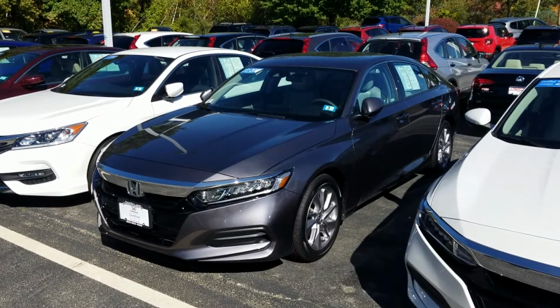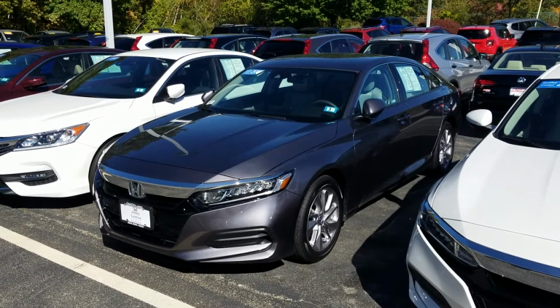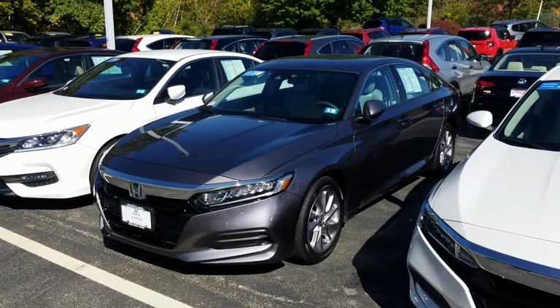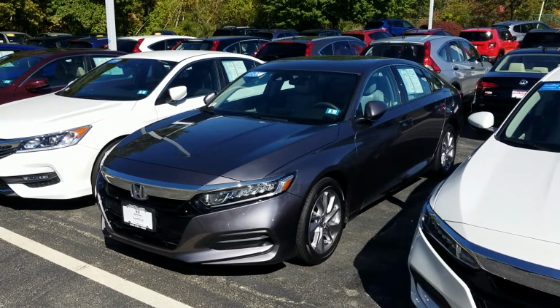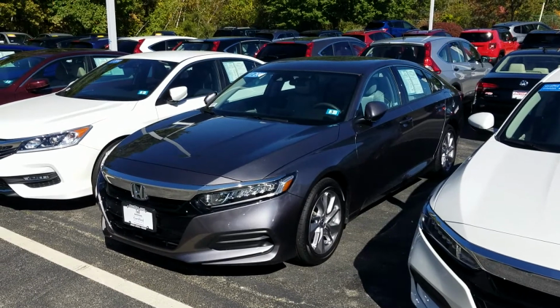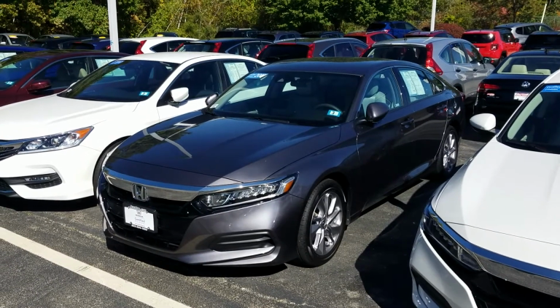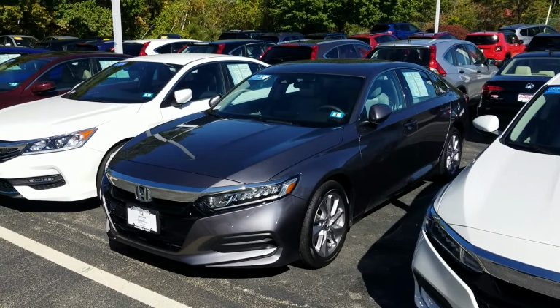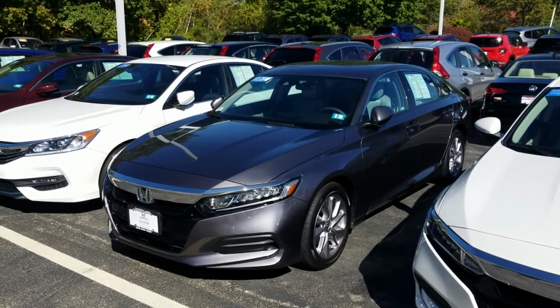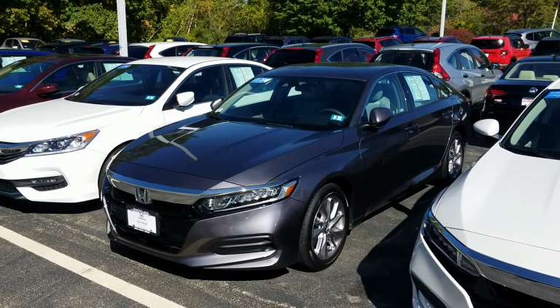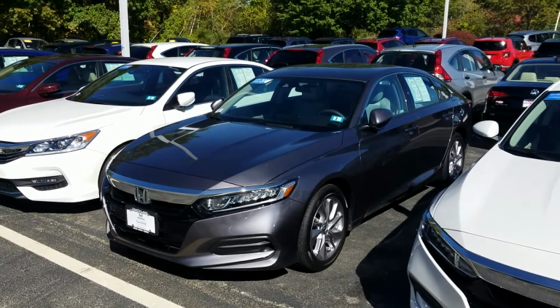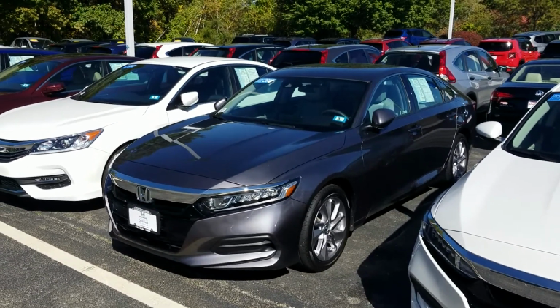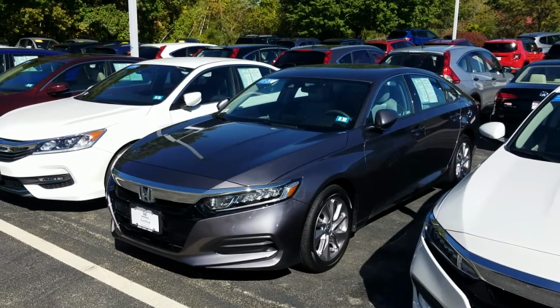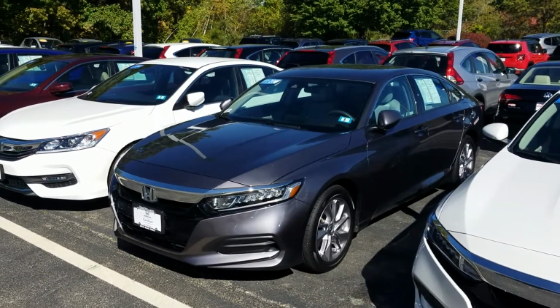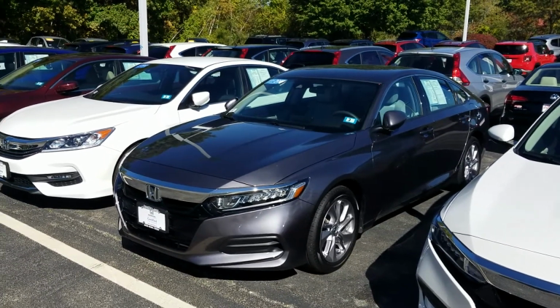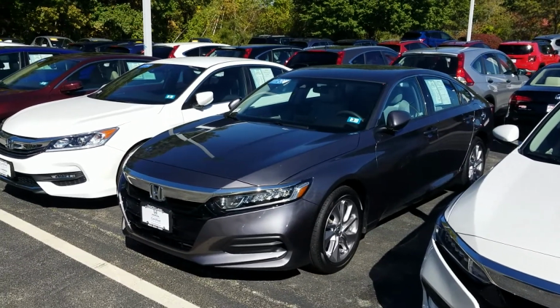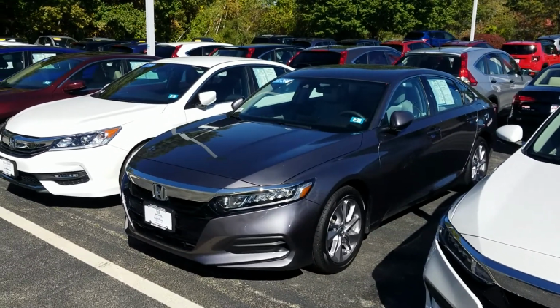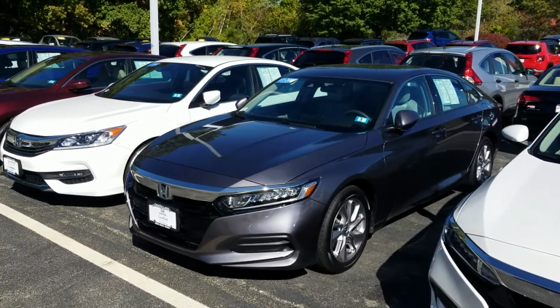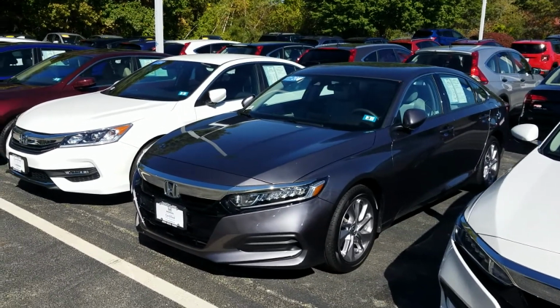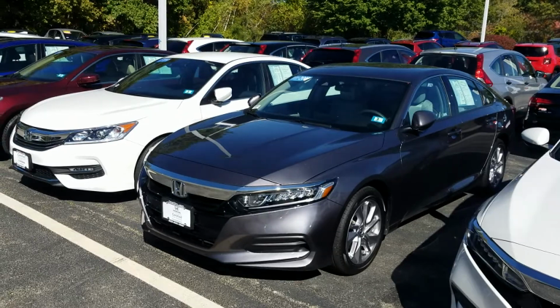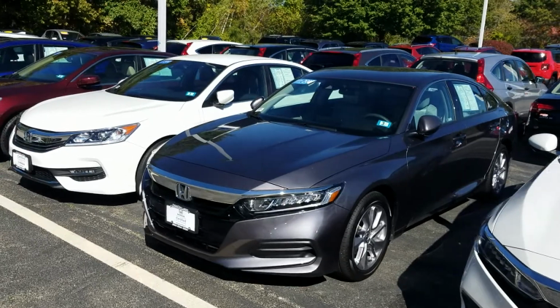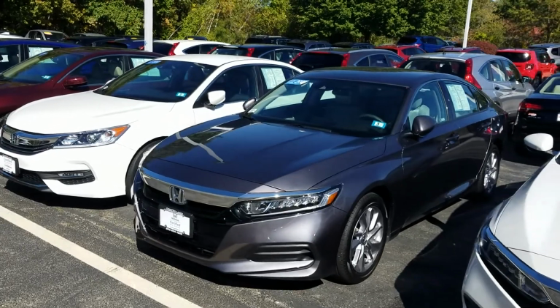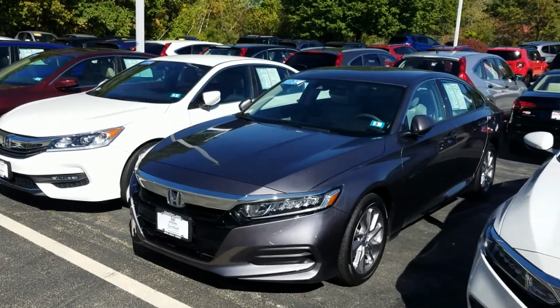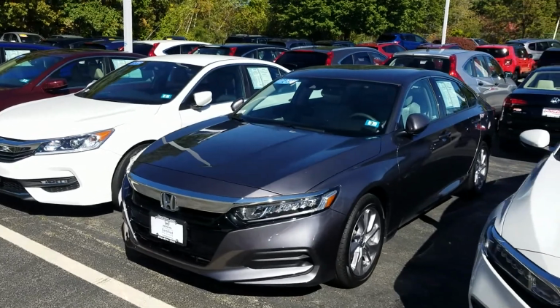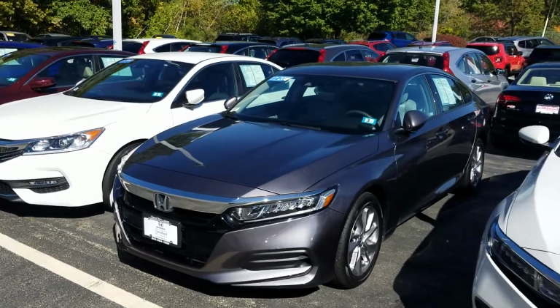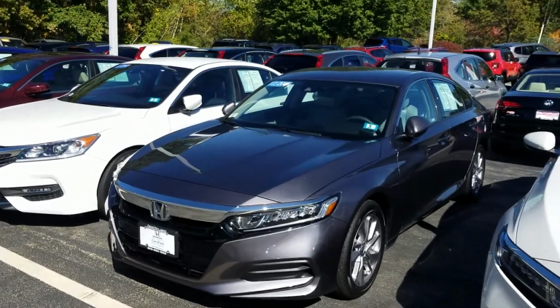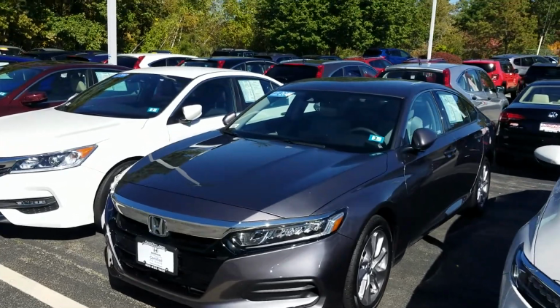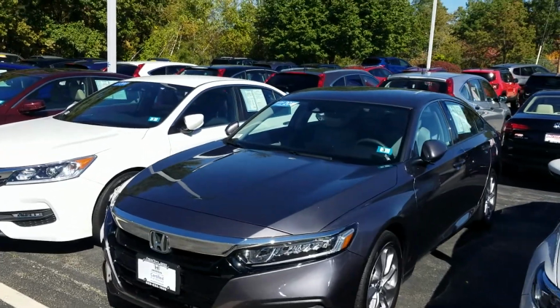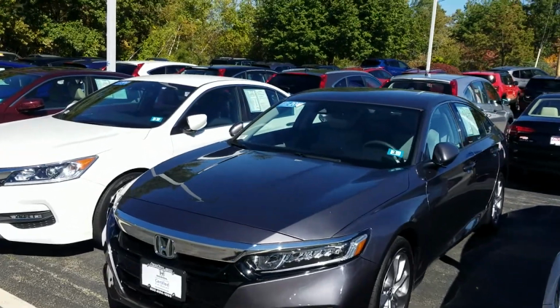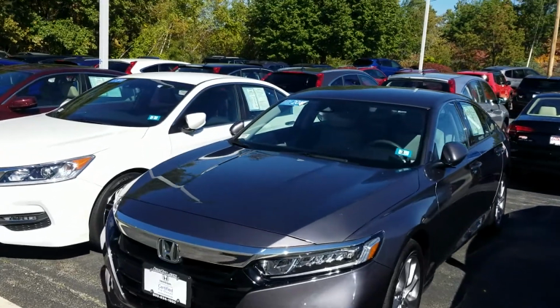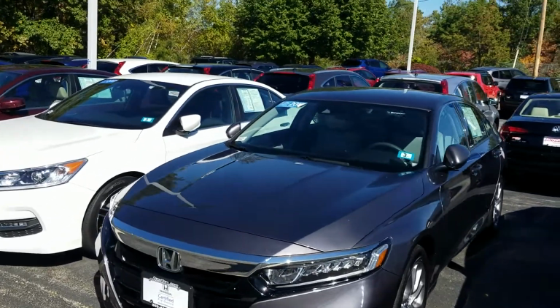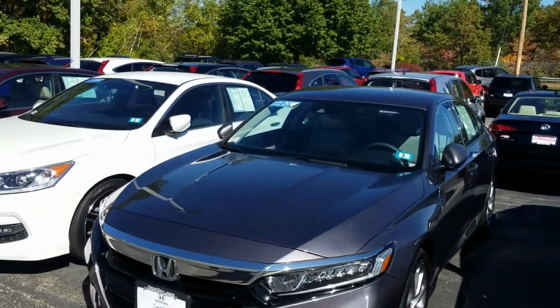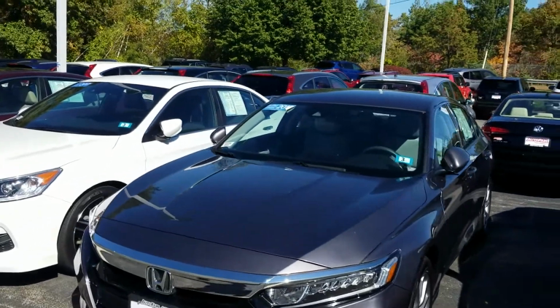Good afternoon, Natalie. This is Jeff Redlinger with AutoFair Honda. I'm sitting here with the 2018 Honda Accord LX.